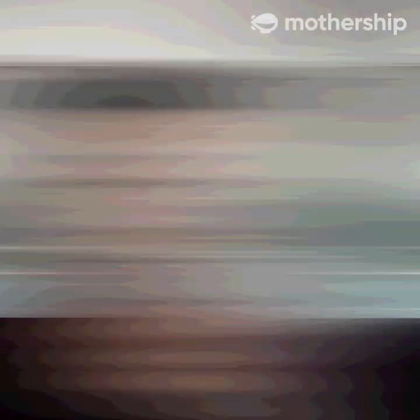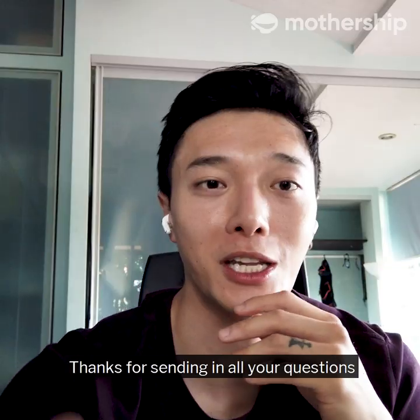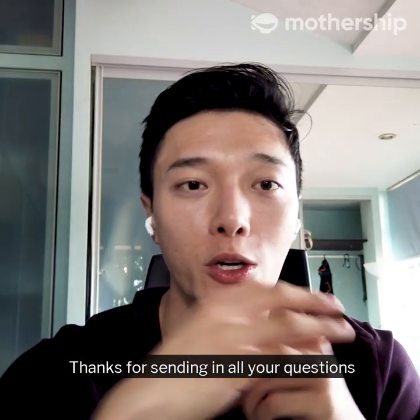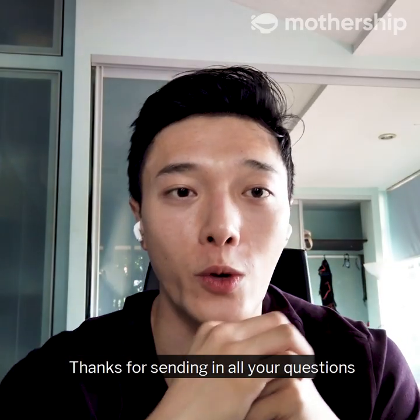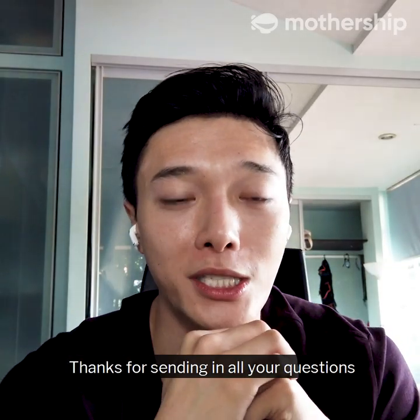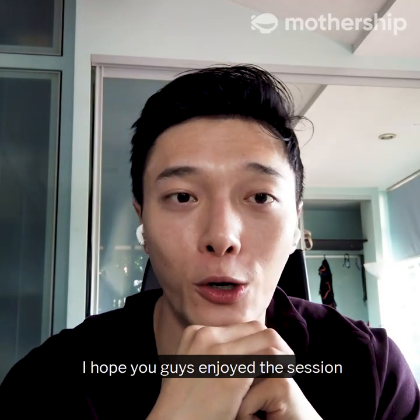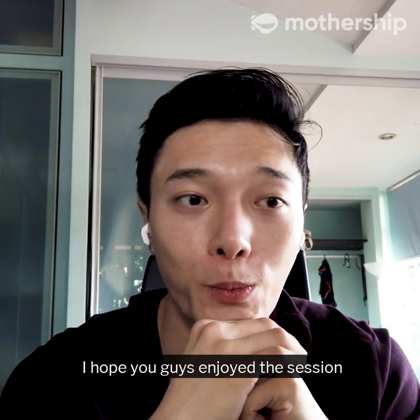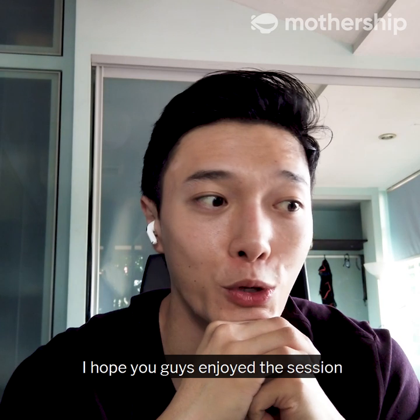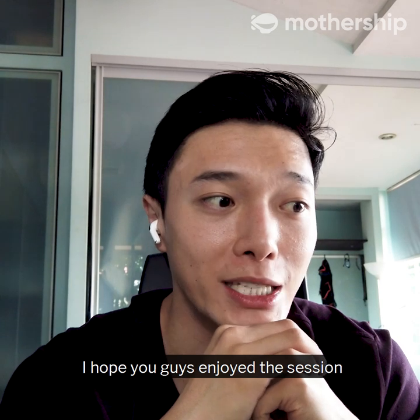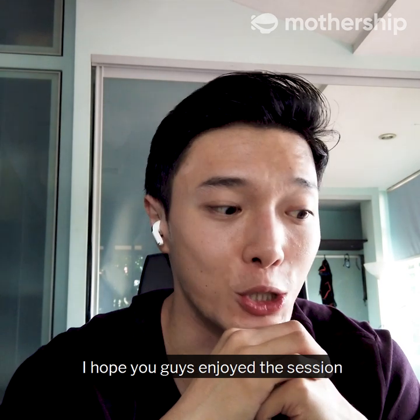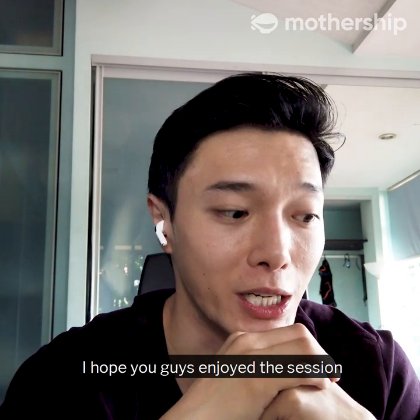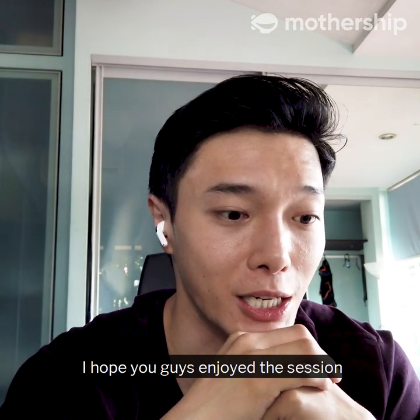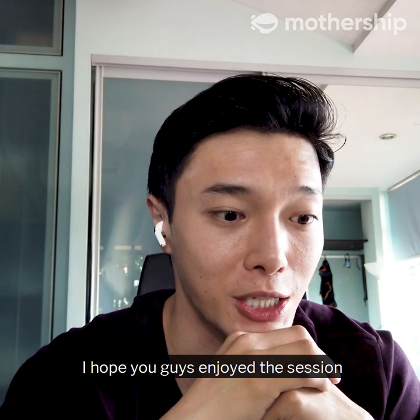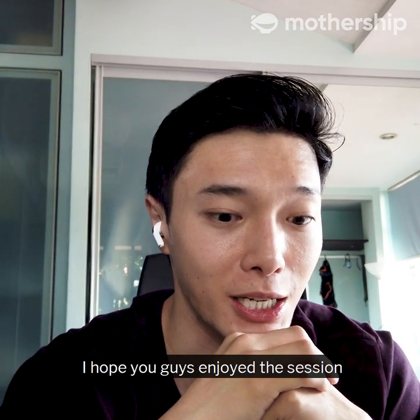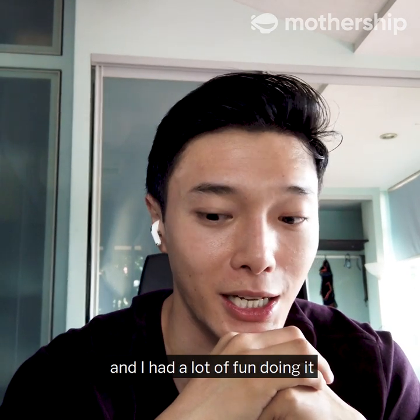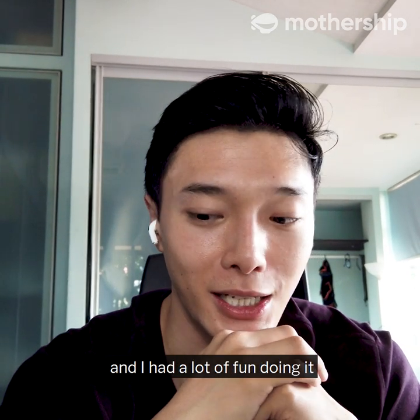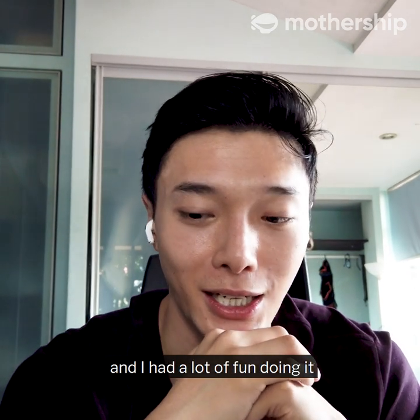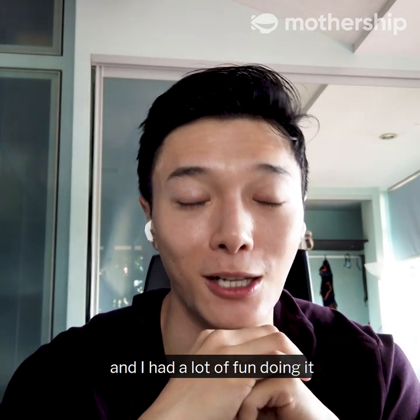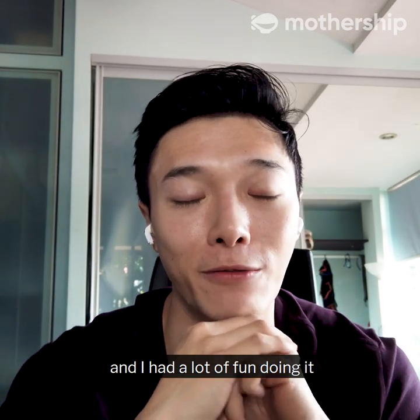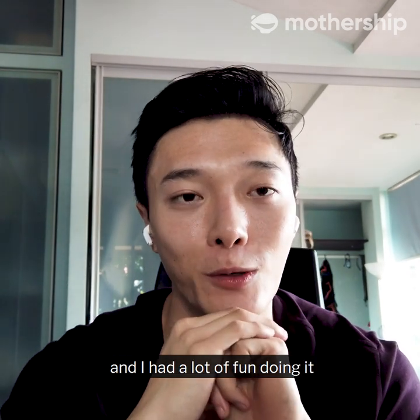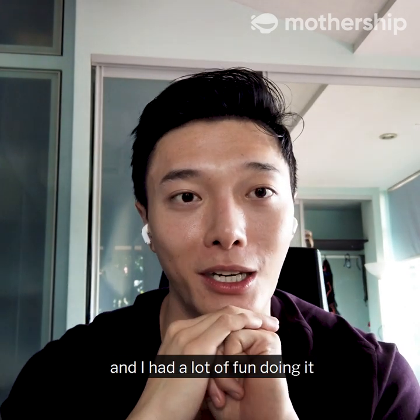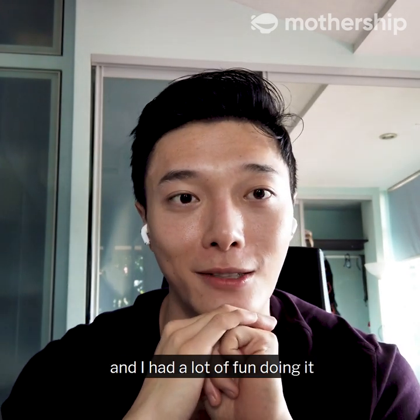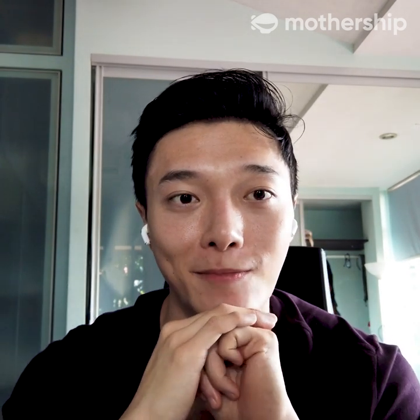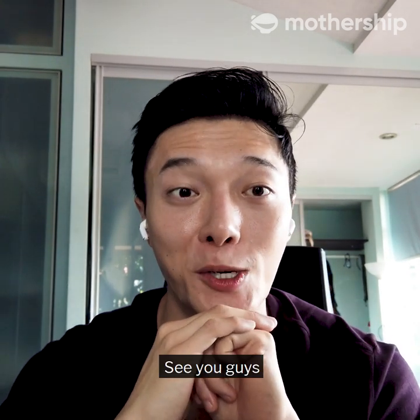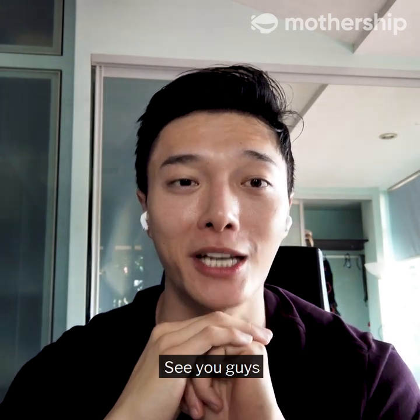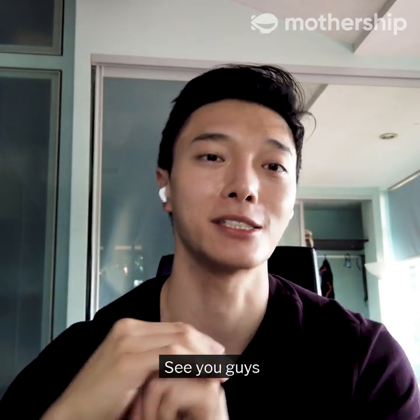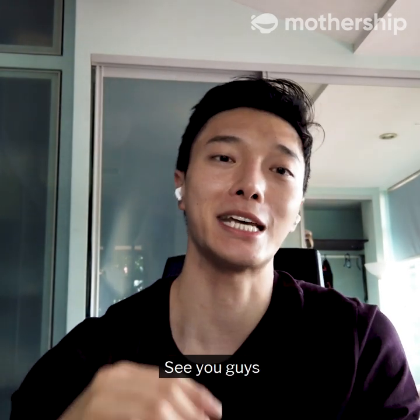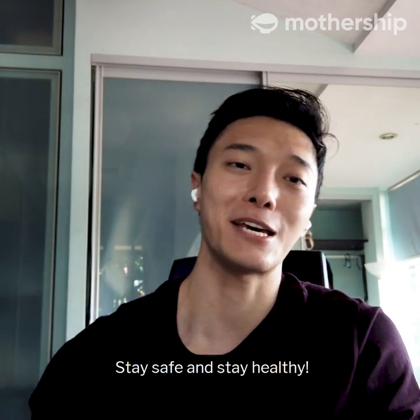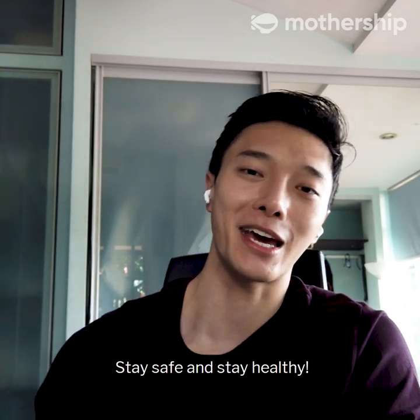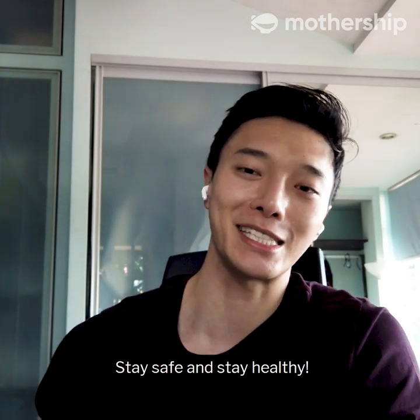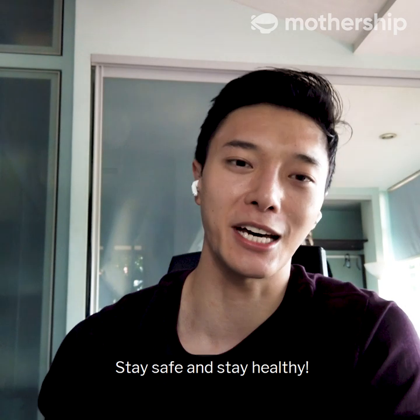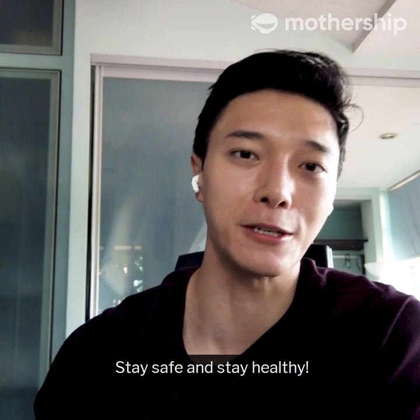Thanks for sending all your questions. I hope you guys enjoyed the session — I had a lot of fun doing it. See you guys. Stay safe and stay healthy.